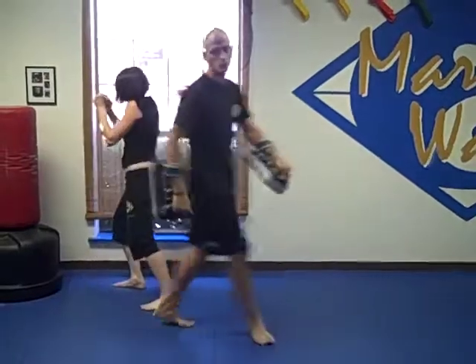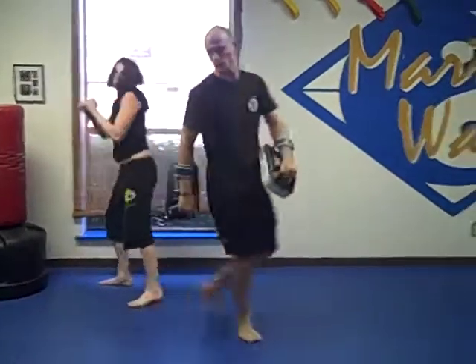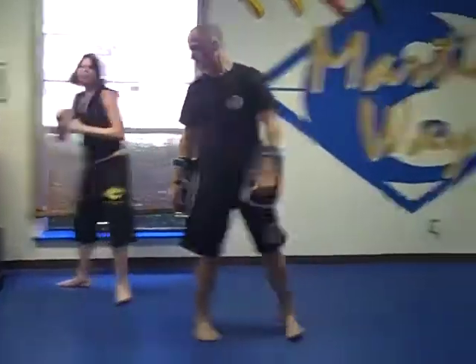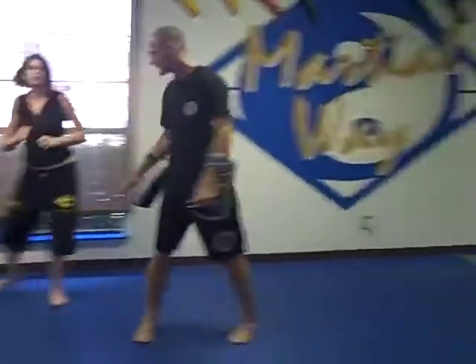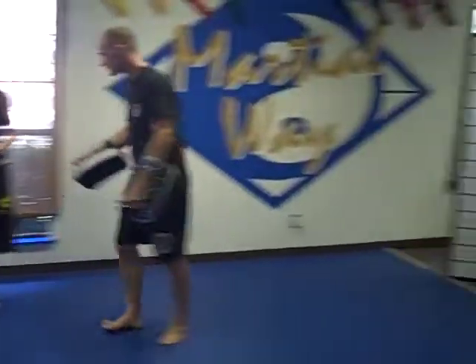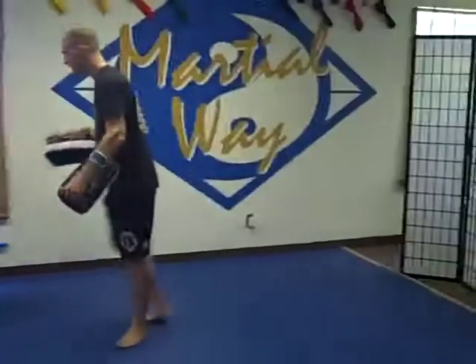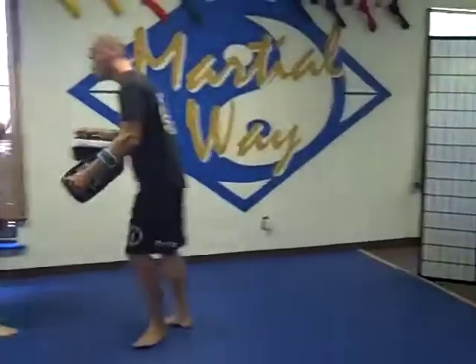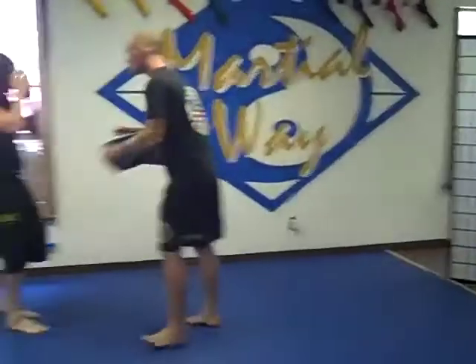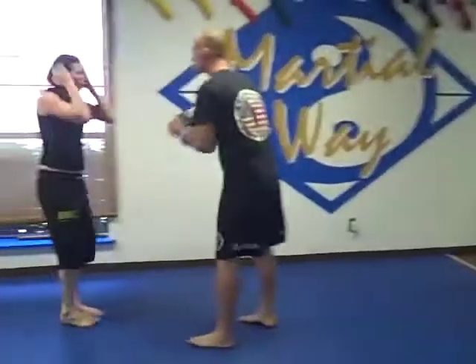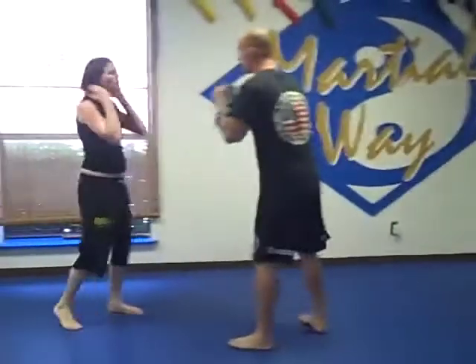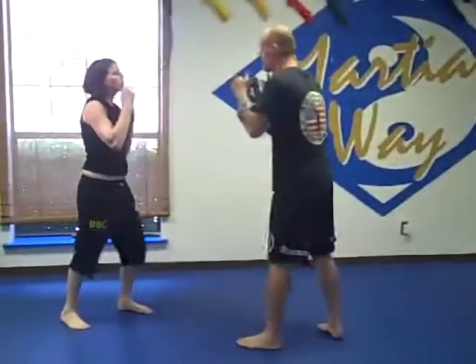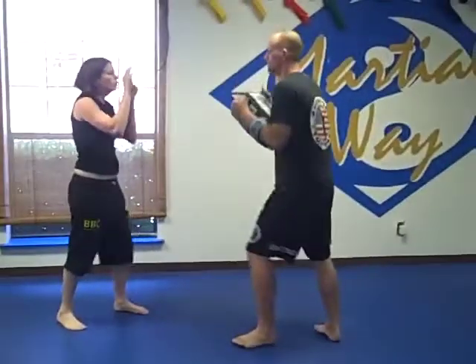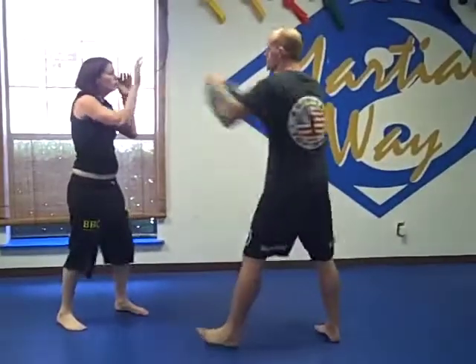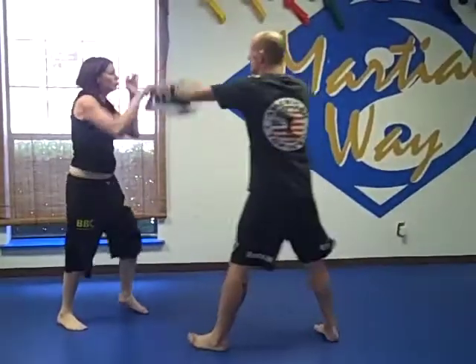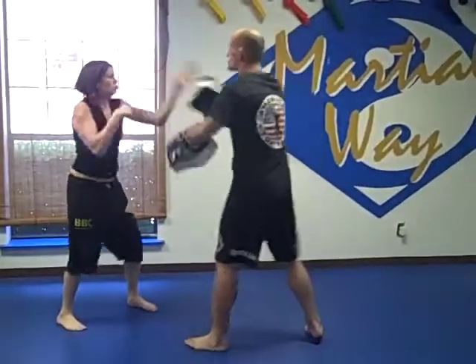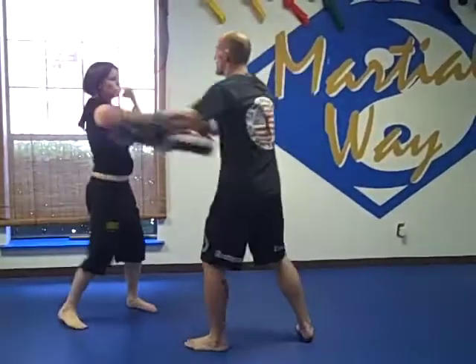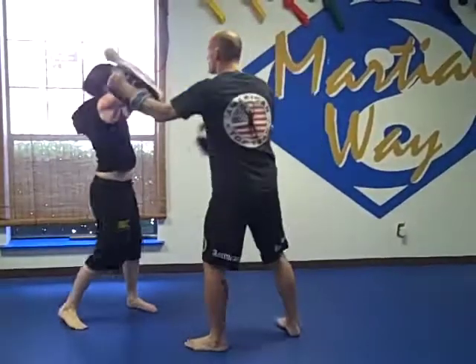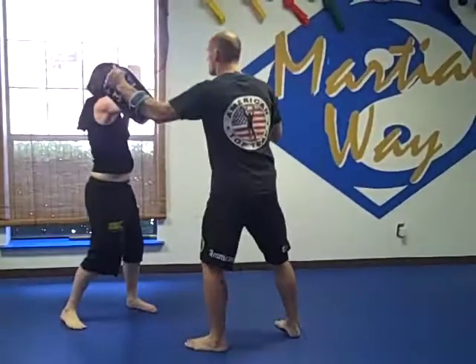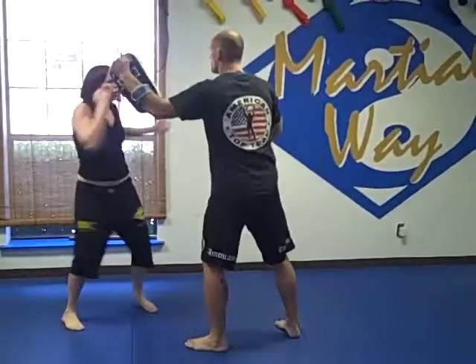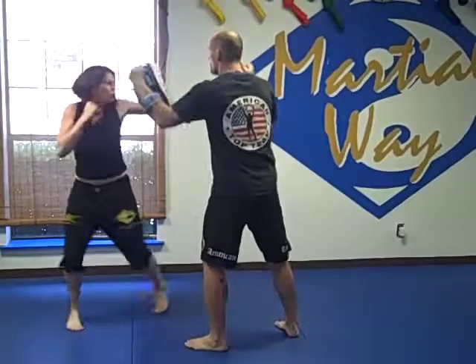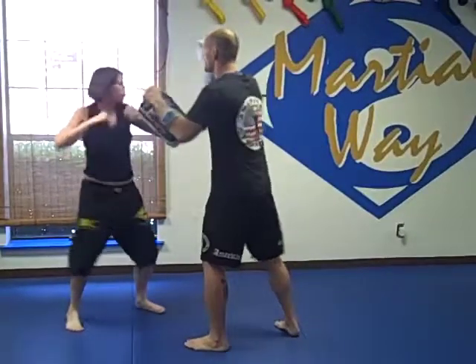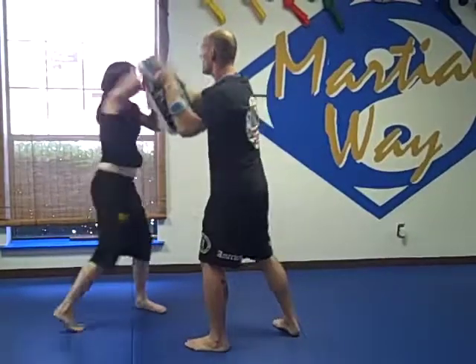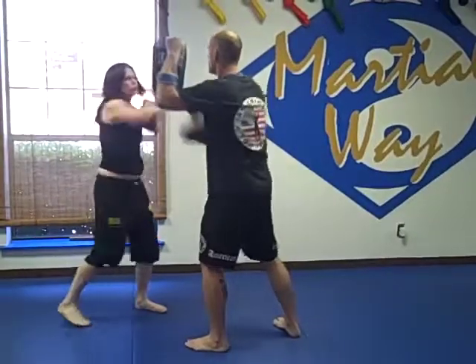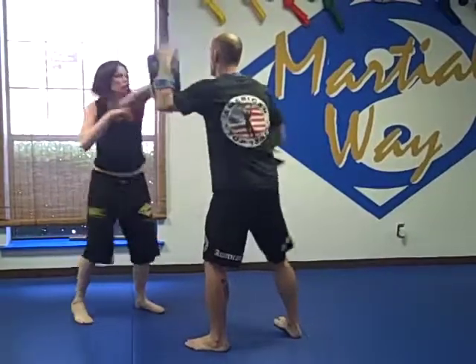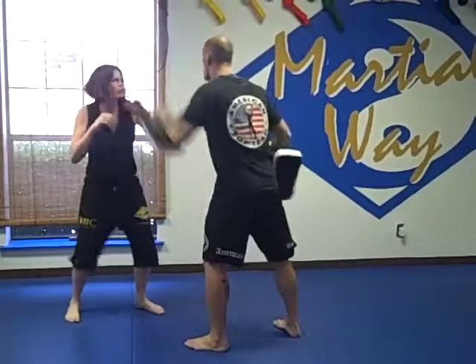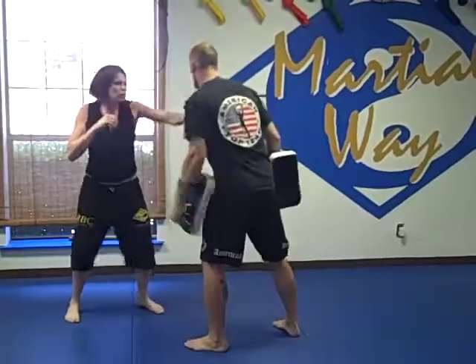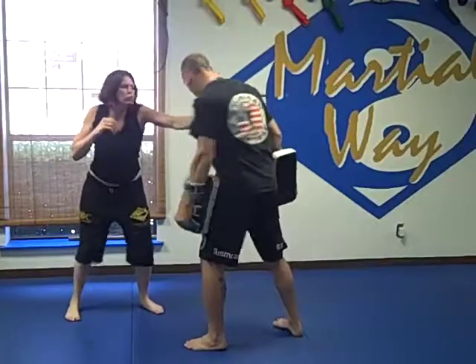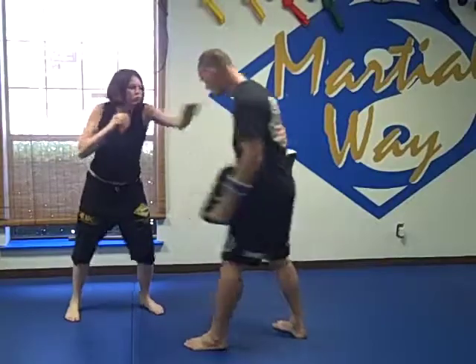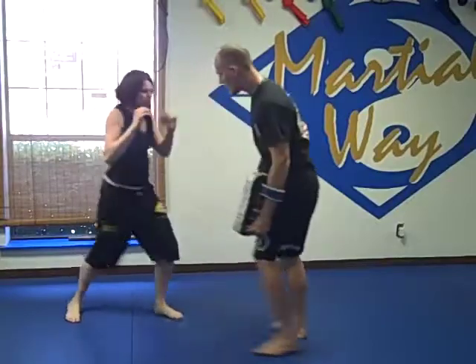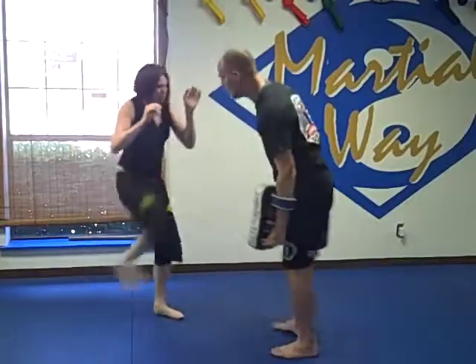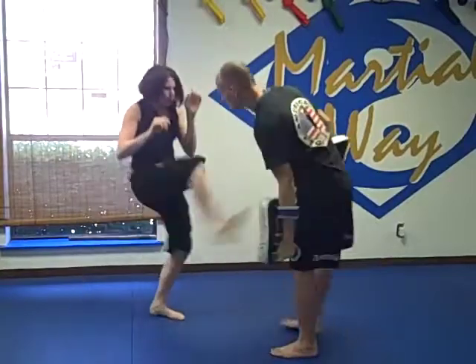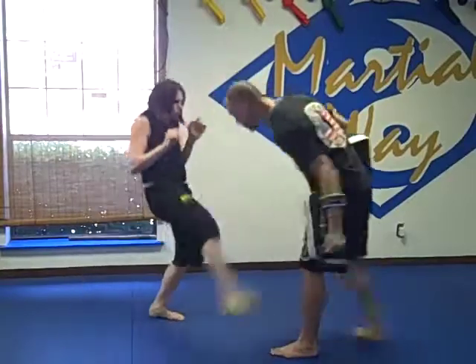So we'll do it coming back this way. Again: catch, parry, cover, hook, elbow, elbow, left shove, boom.